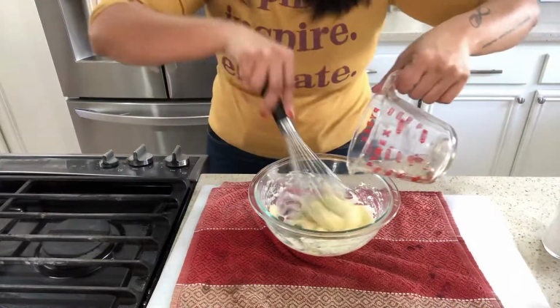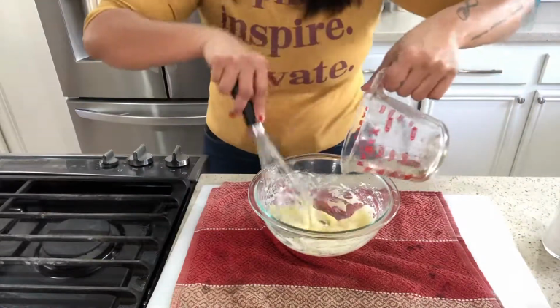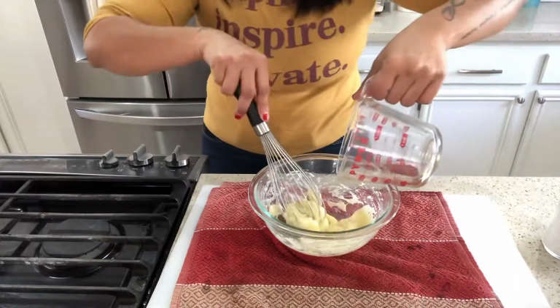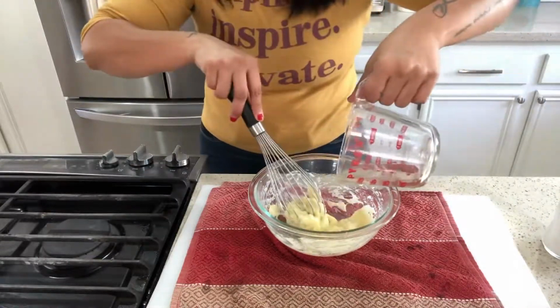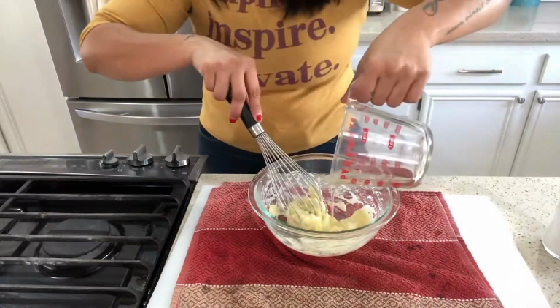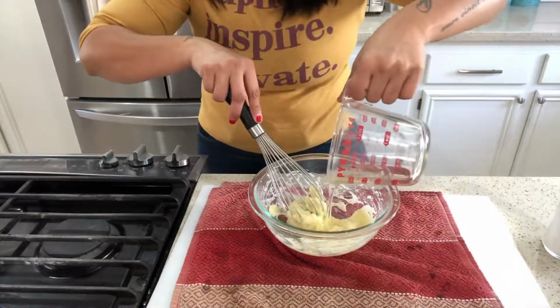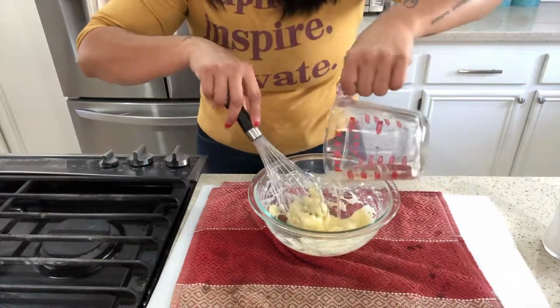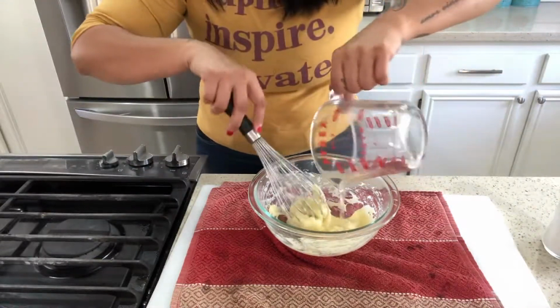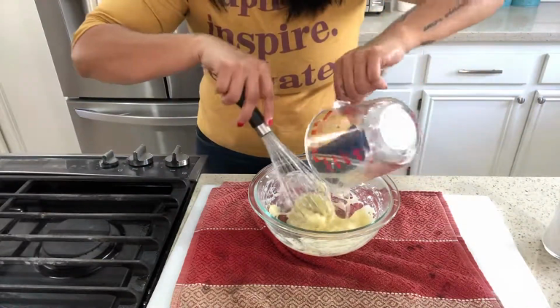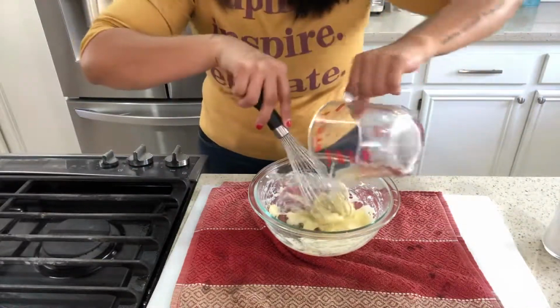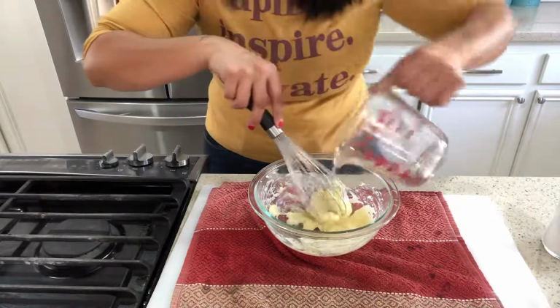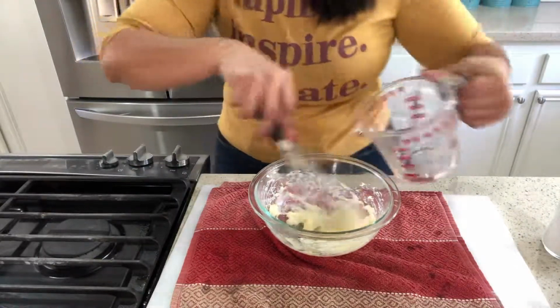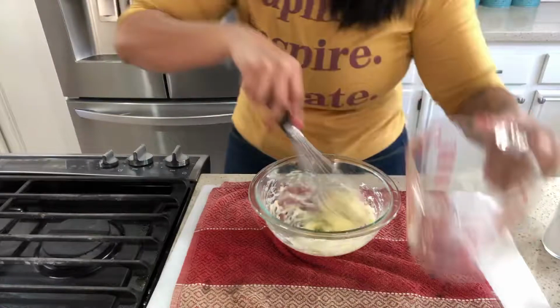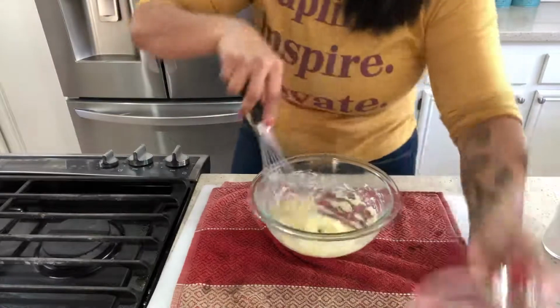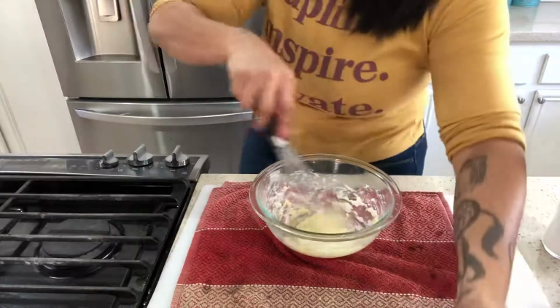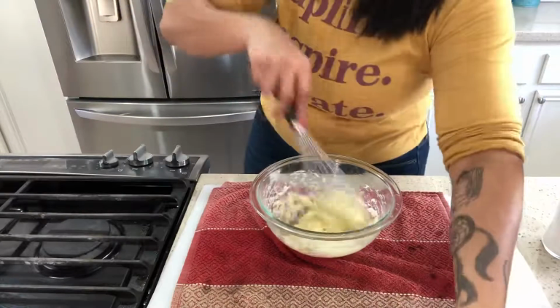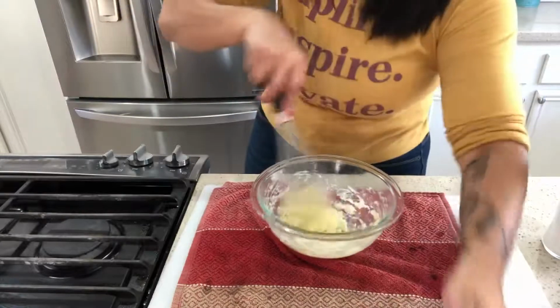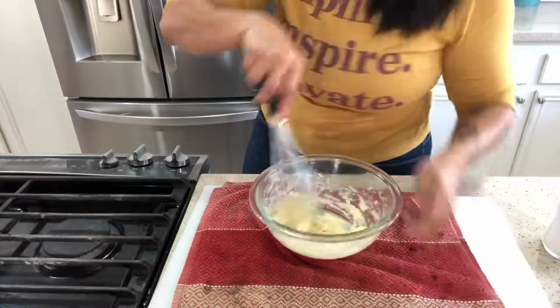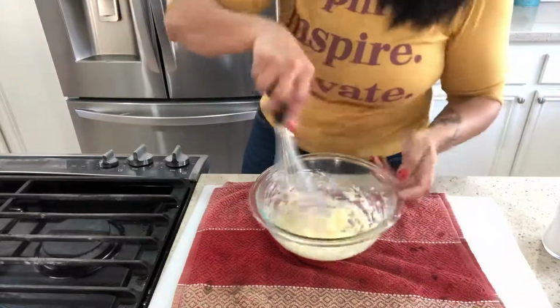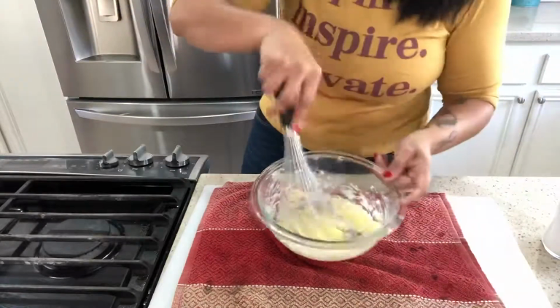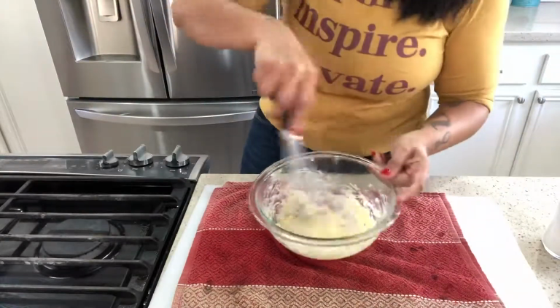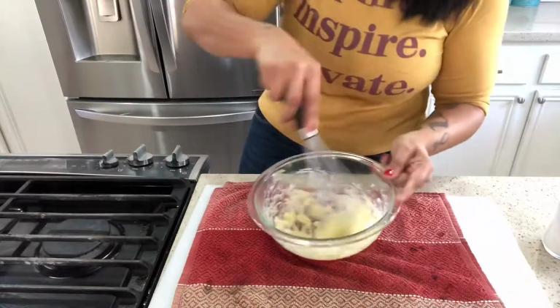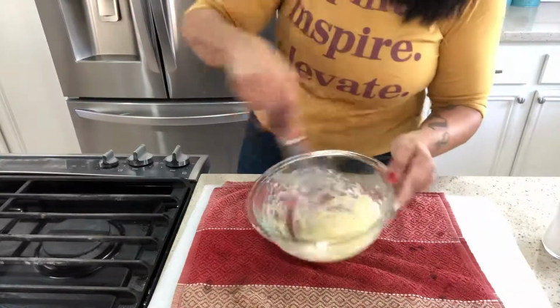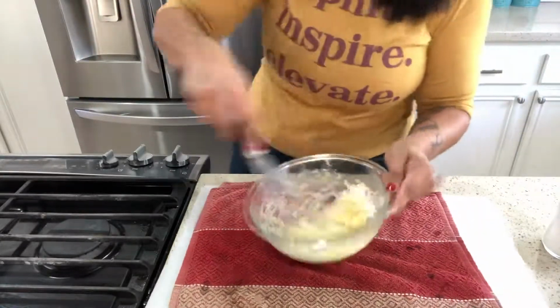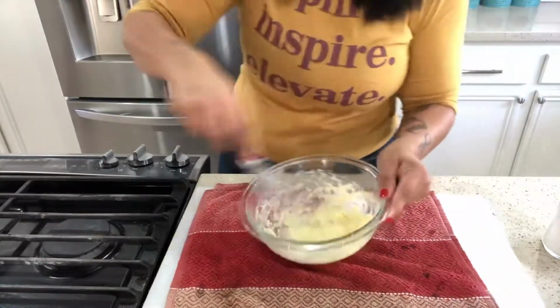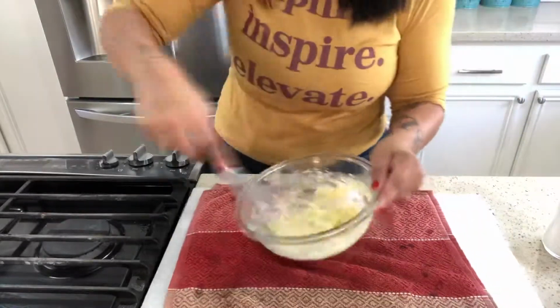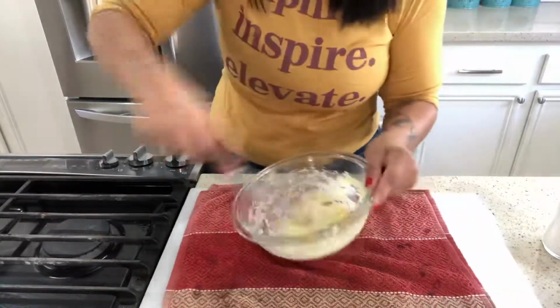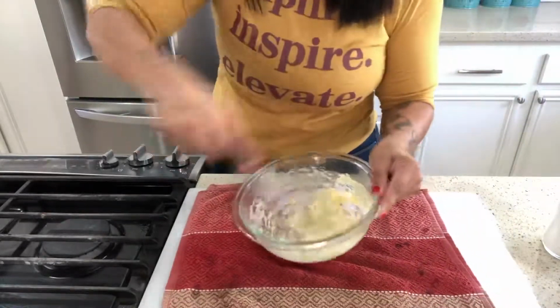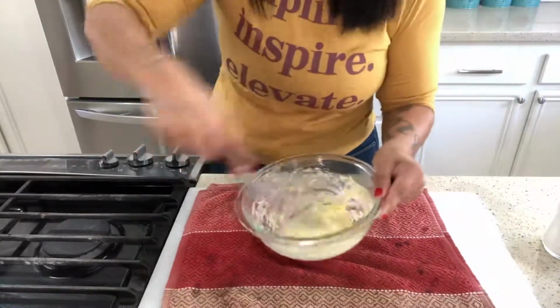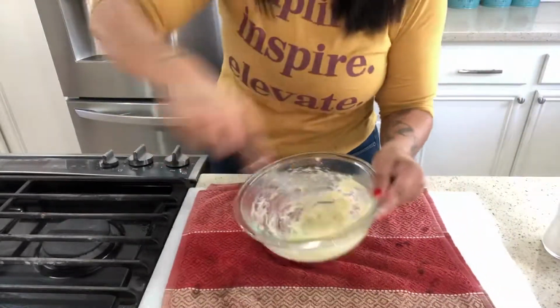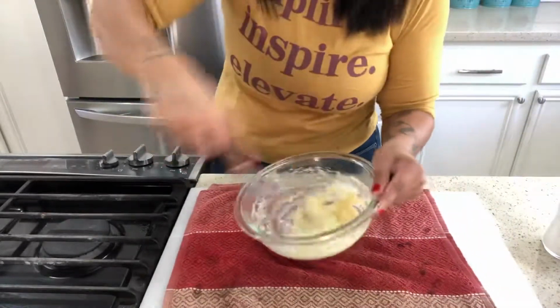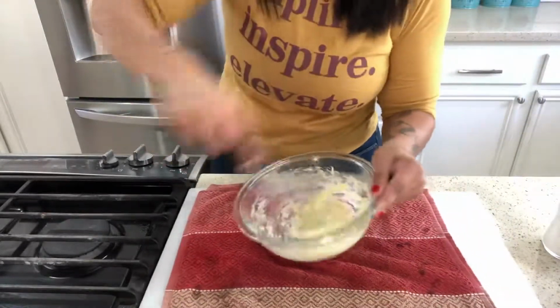I've never heard anyone get so excited over mayo before. Welcome to my world.